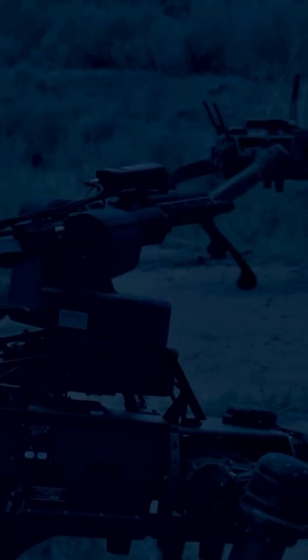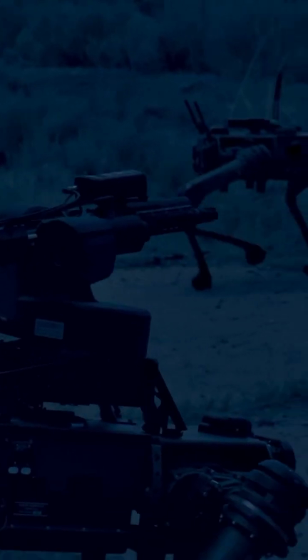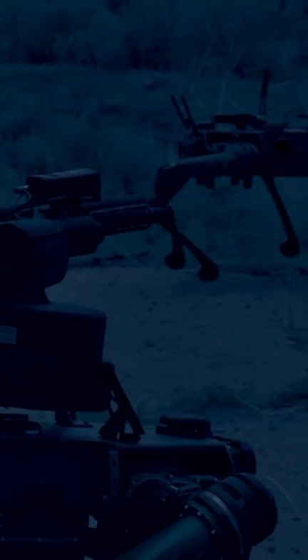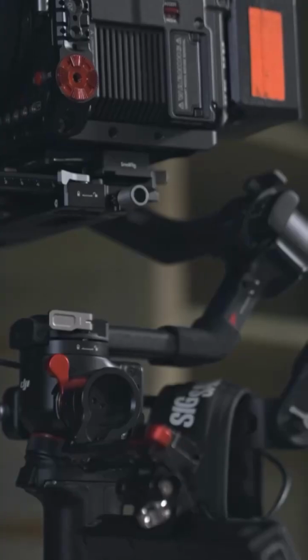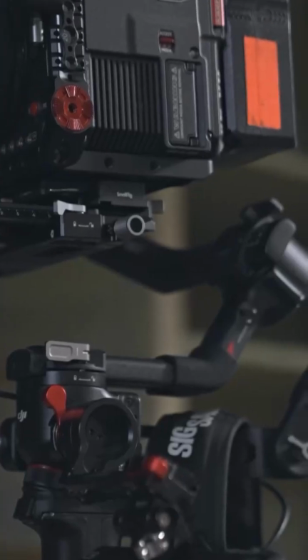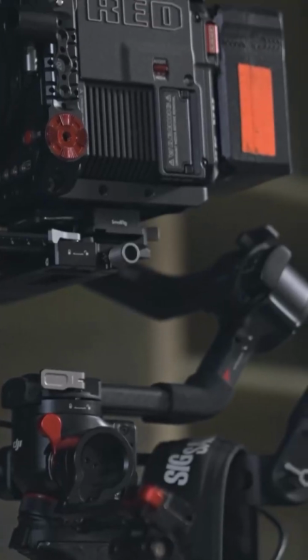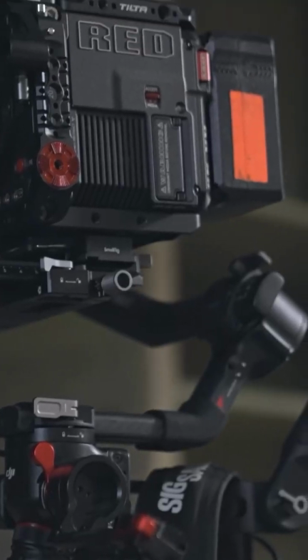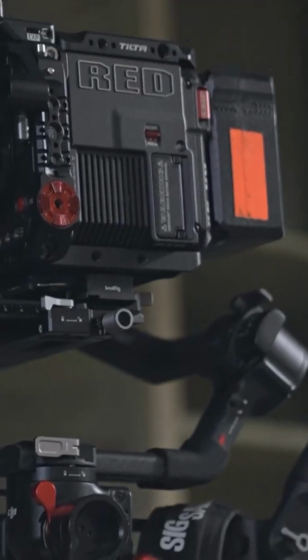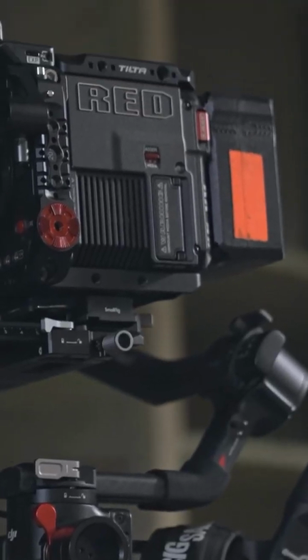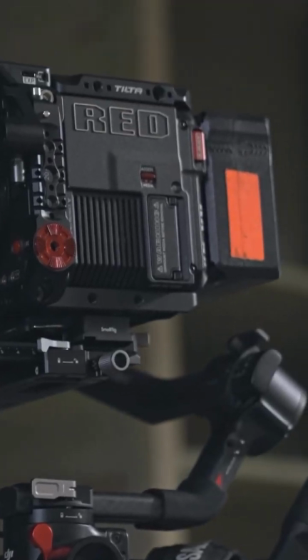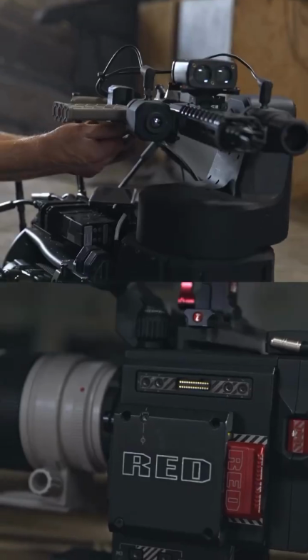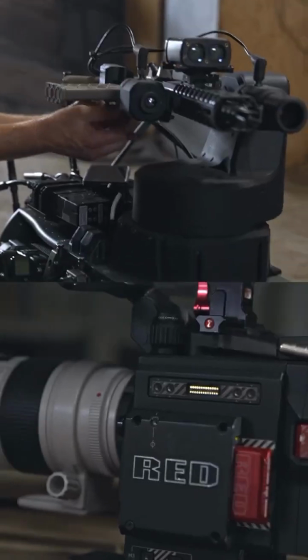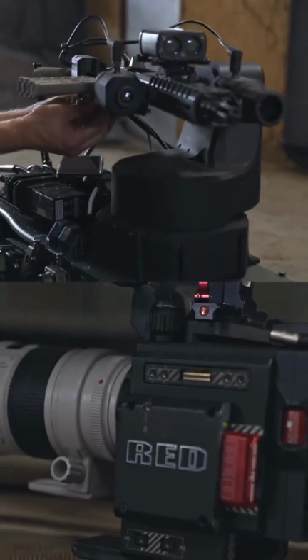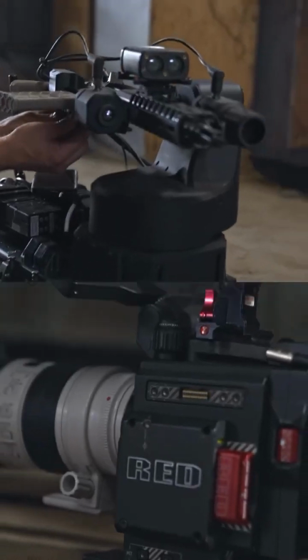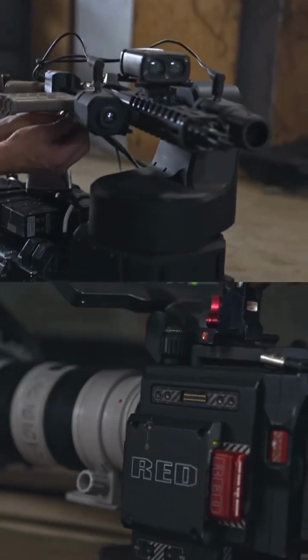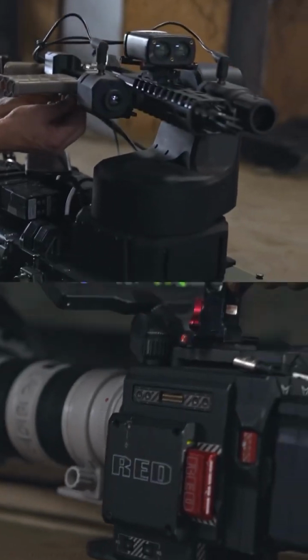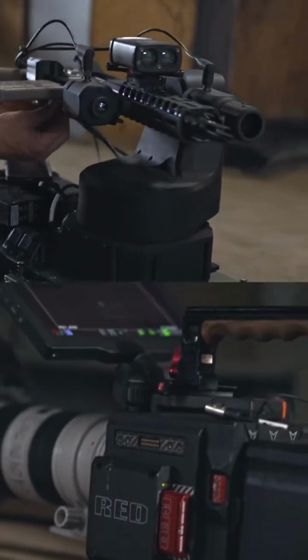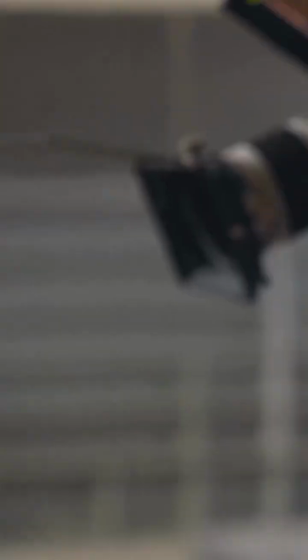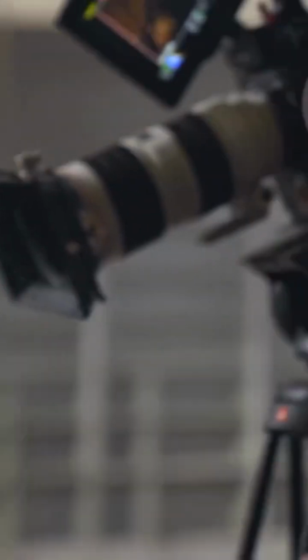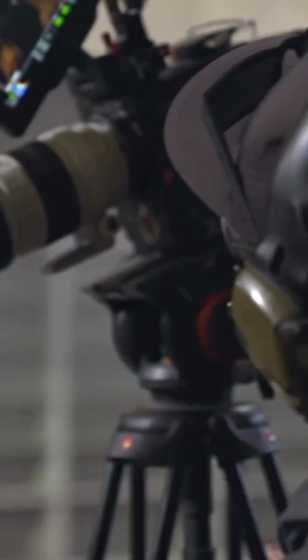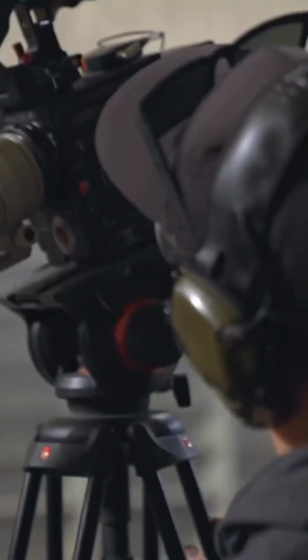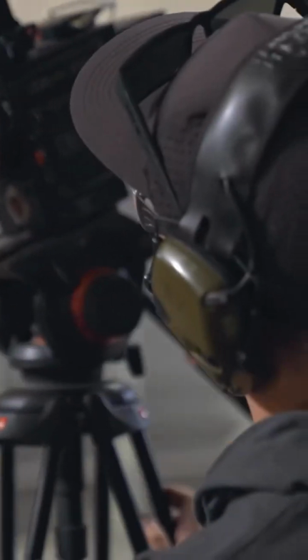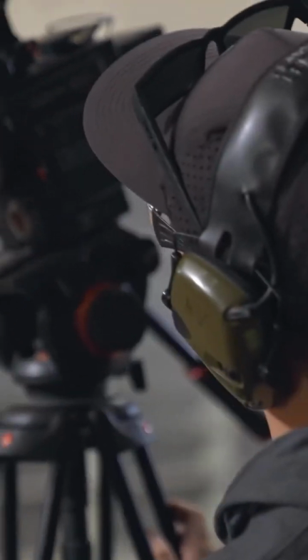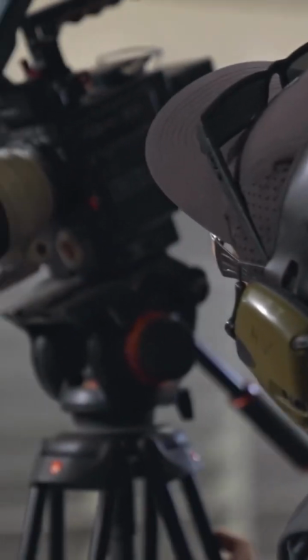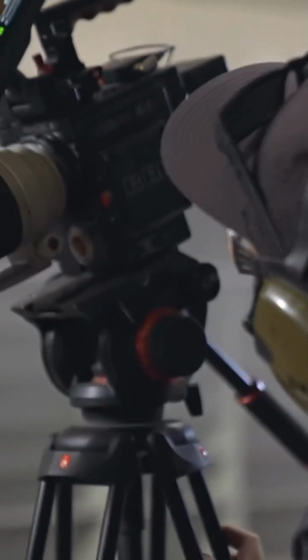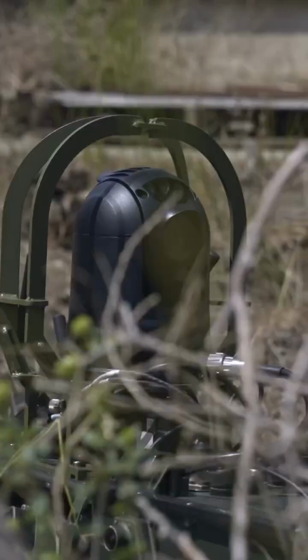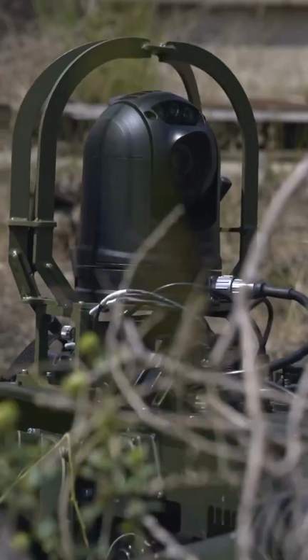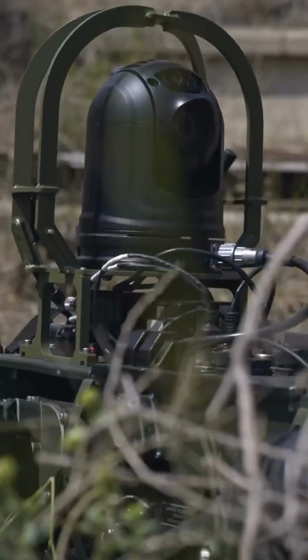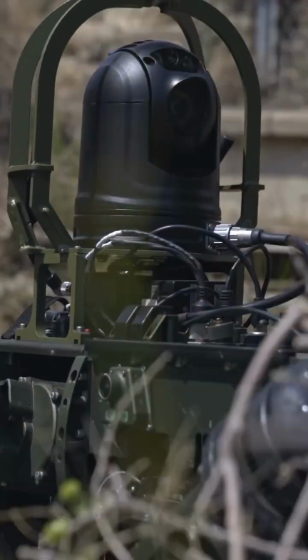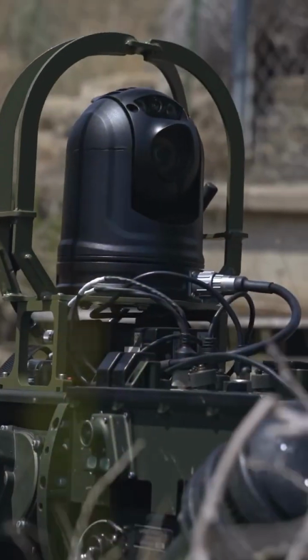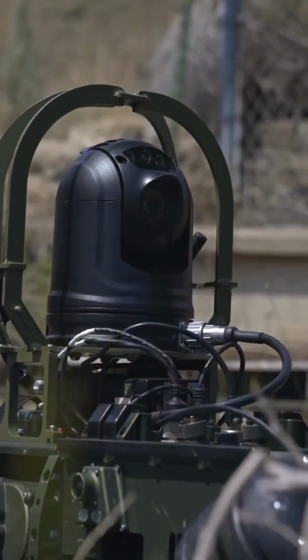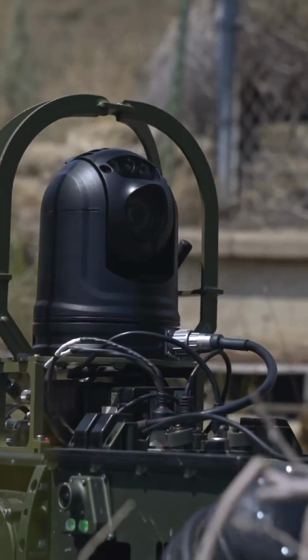We've got a lot of cameras all over the place — GoPros, 360 cameras, RED cameras, the big cameras, all sorts of stuff.